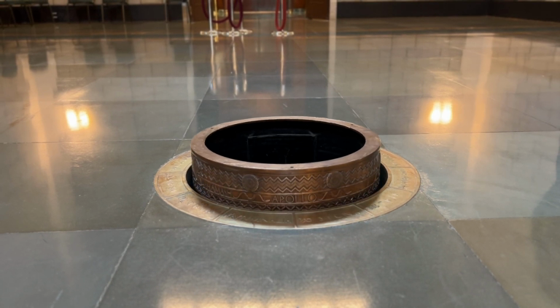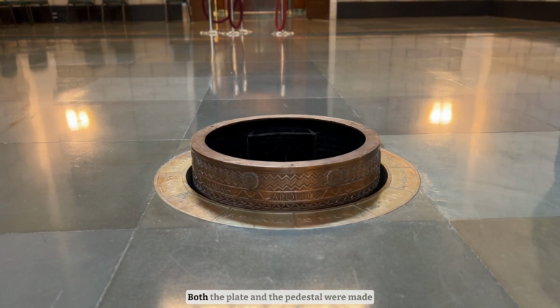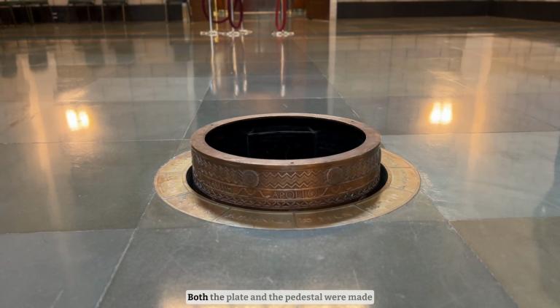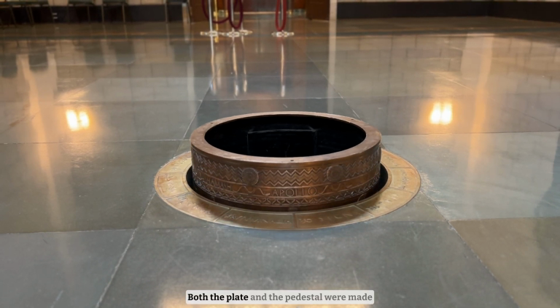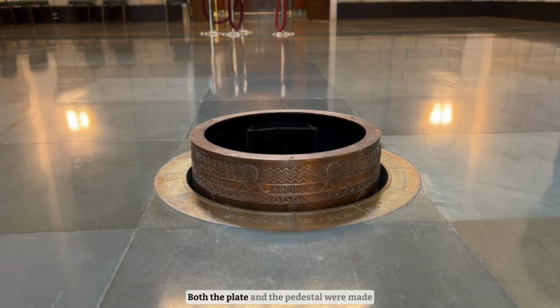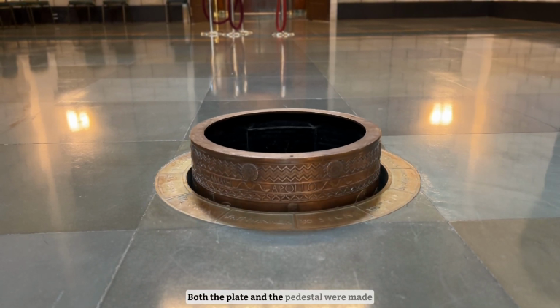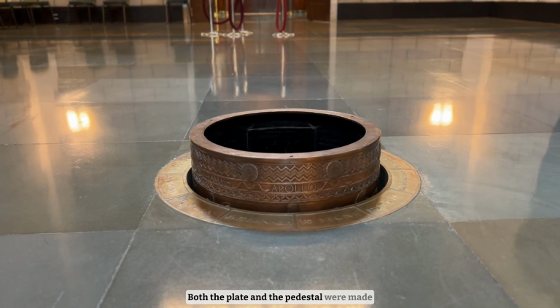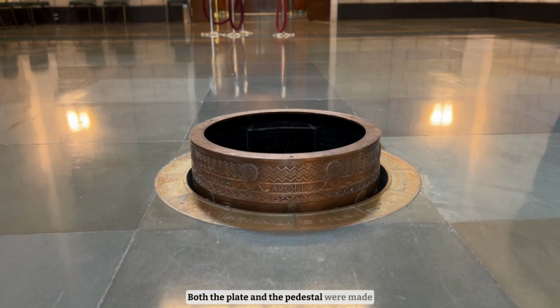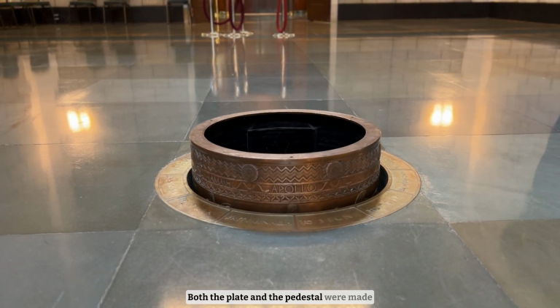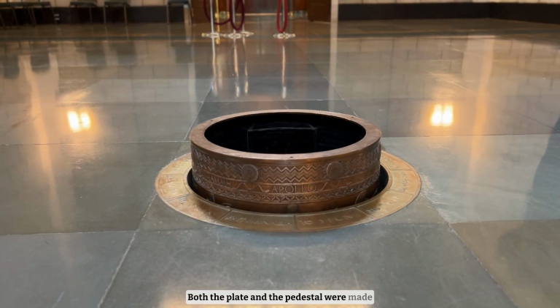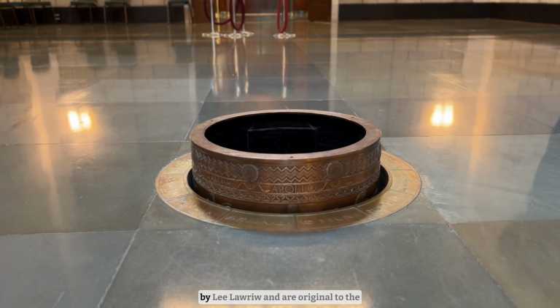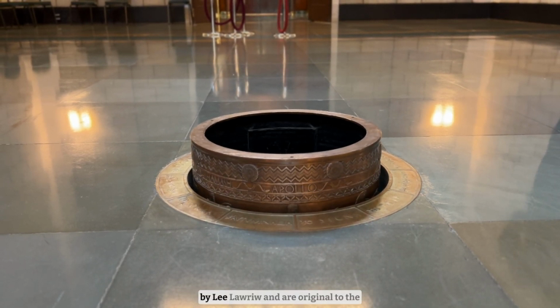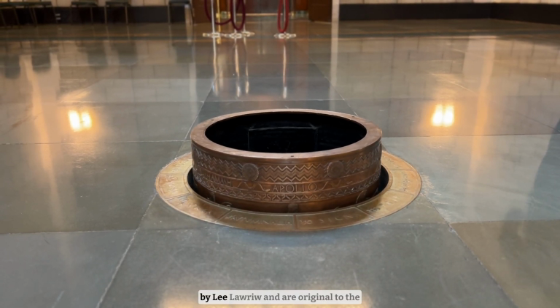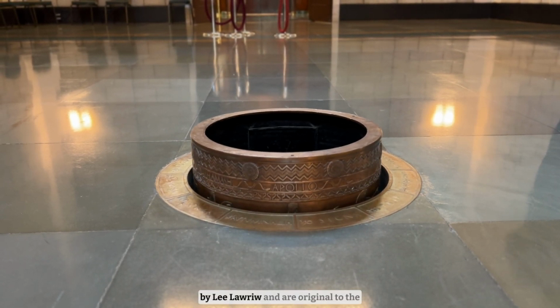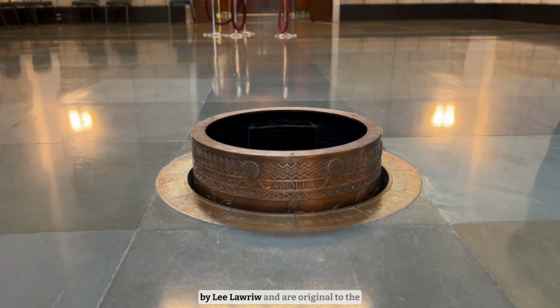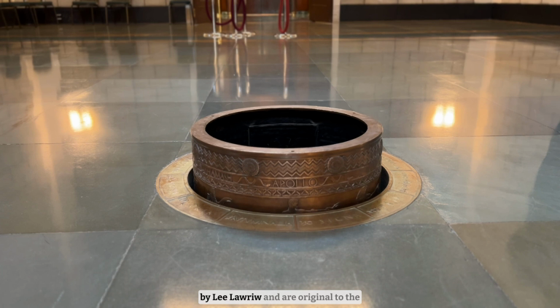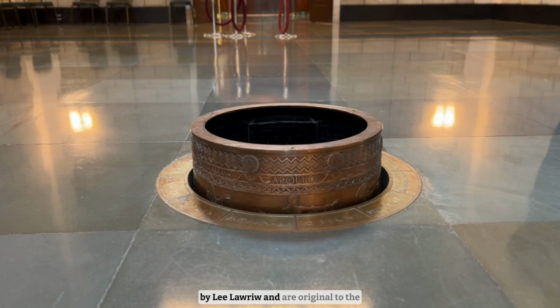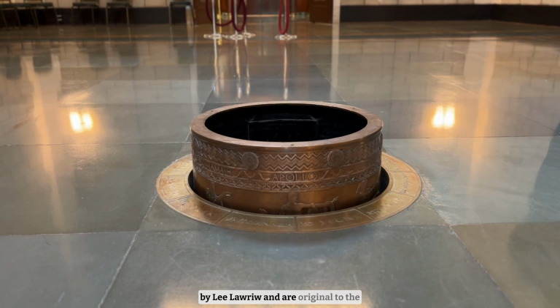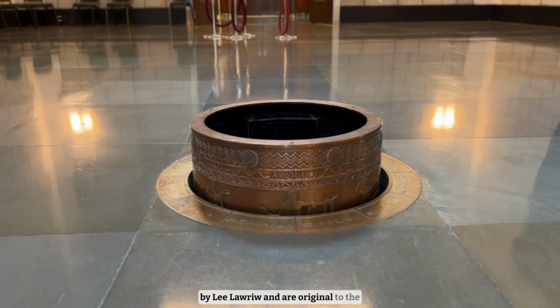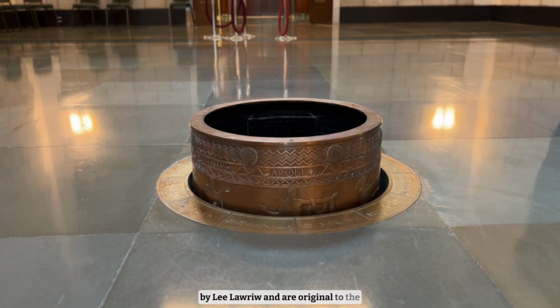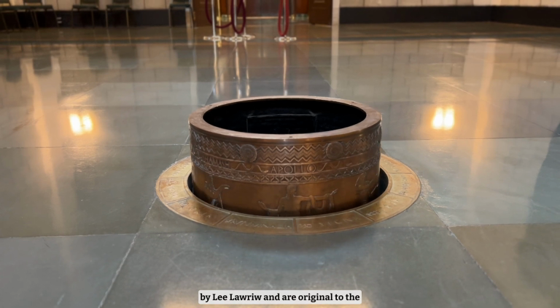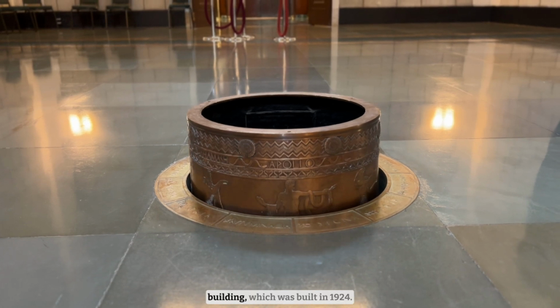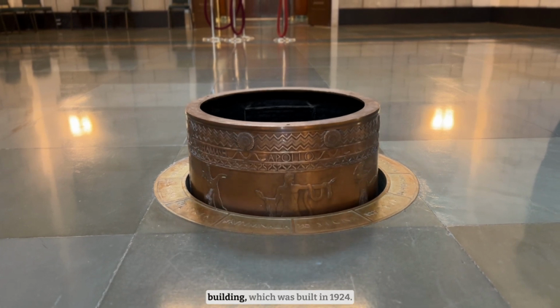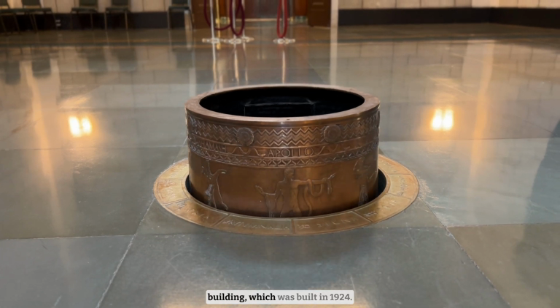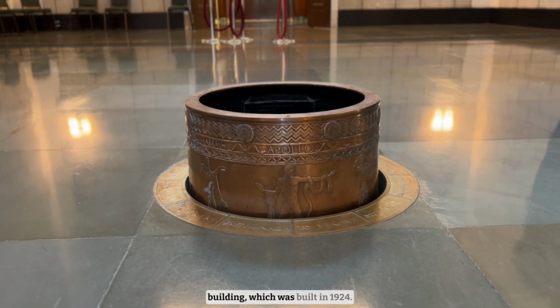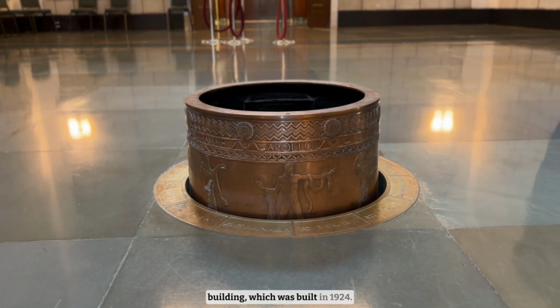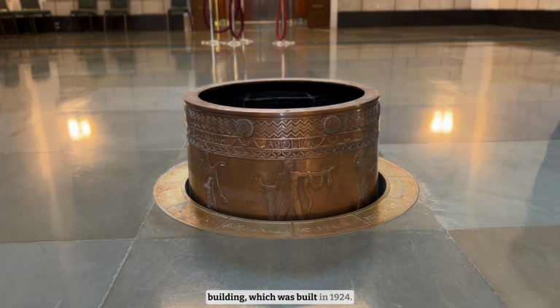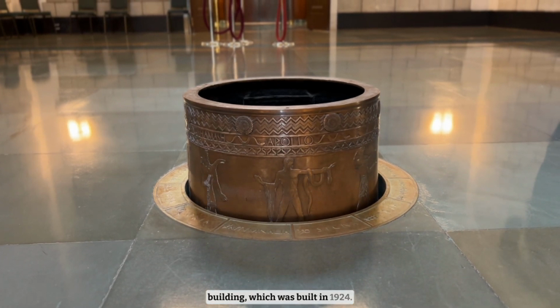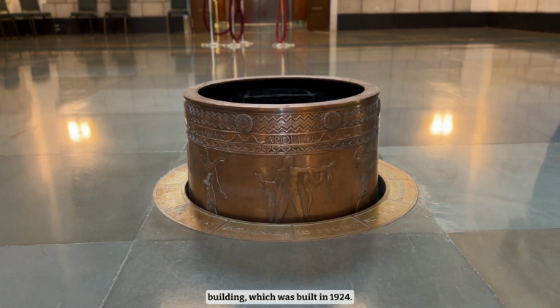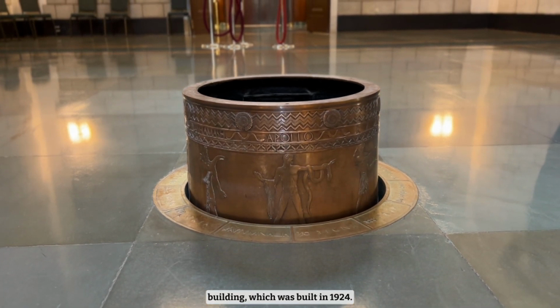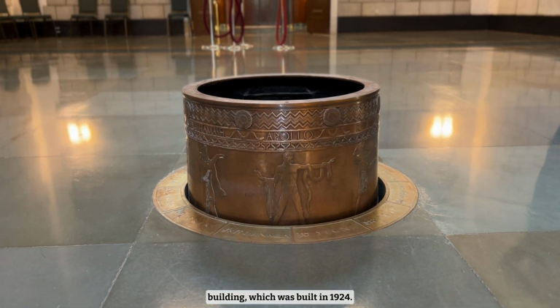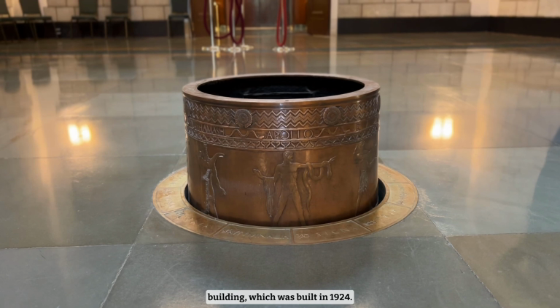Both the plate and the pedestal were made by Lee Laurie and are original to the building, which was built in 1924.